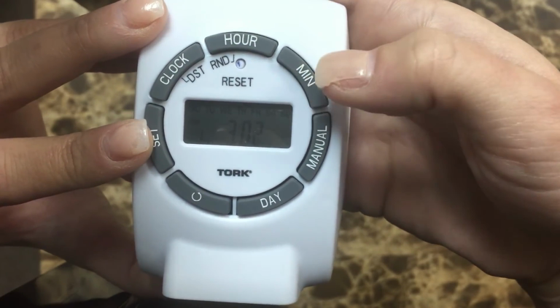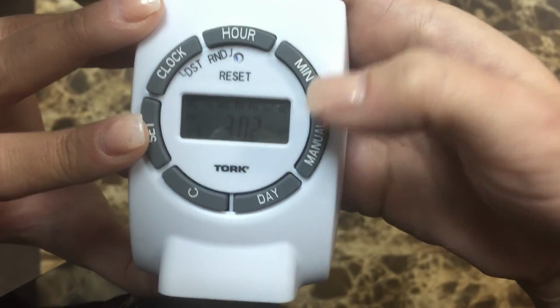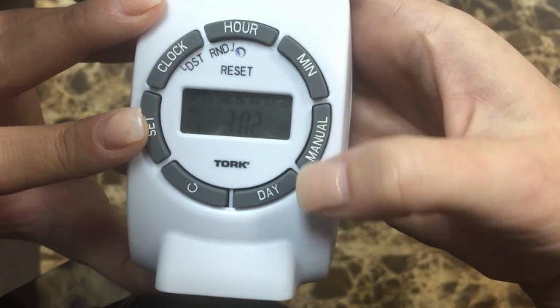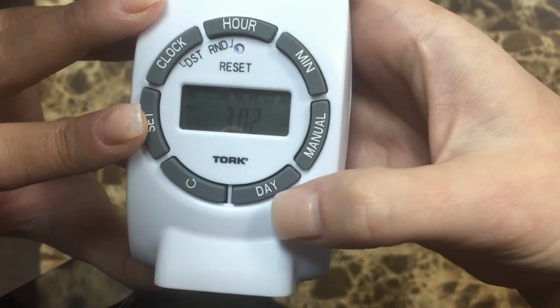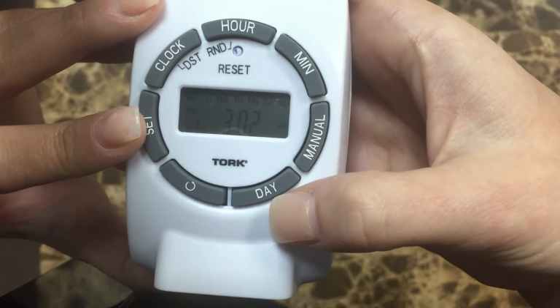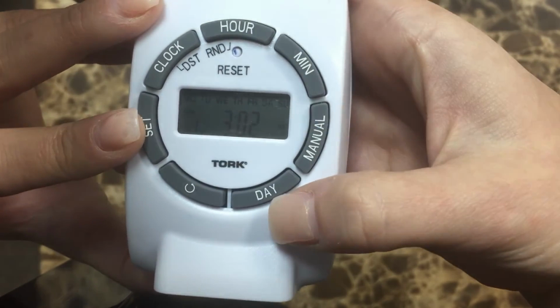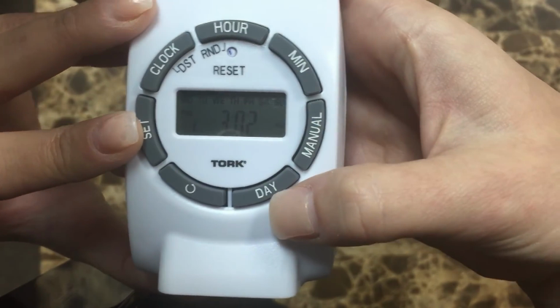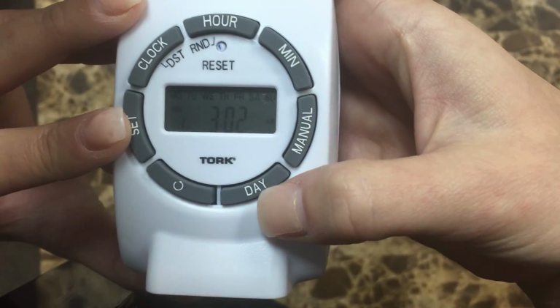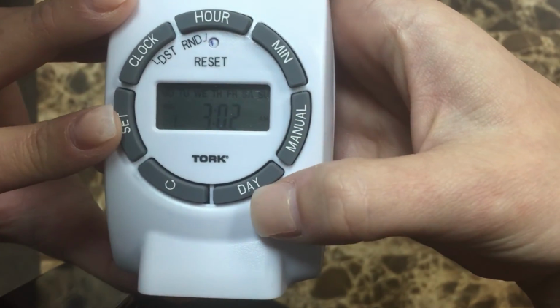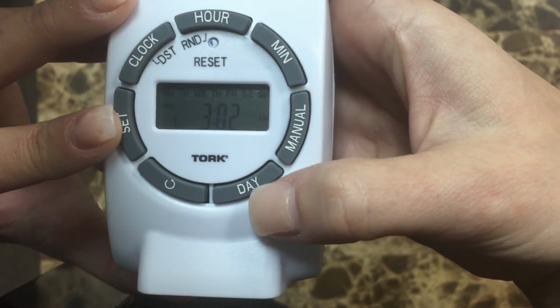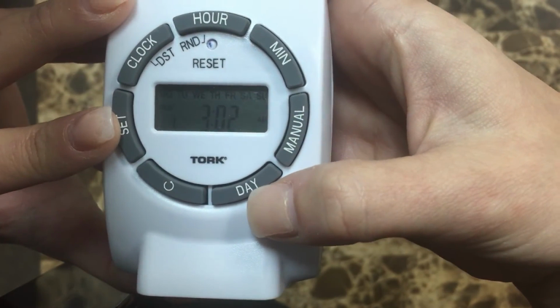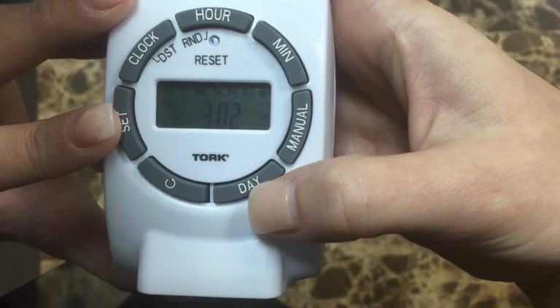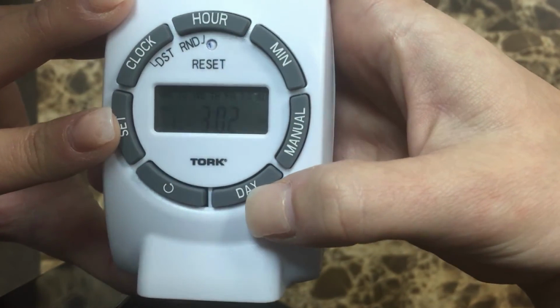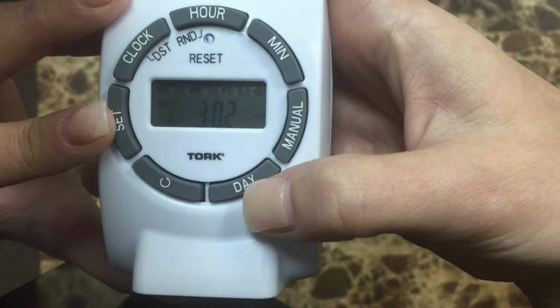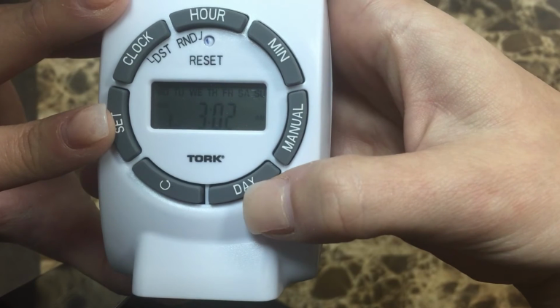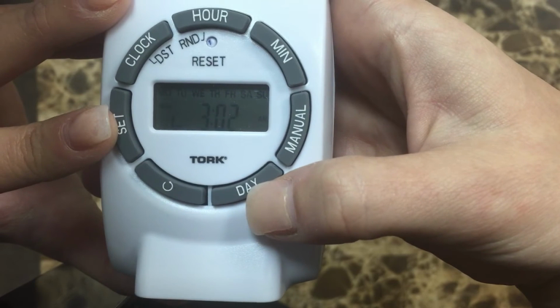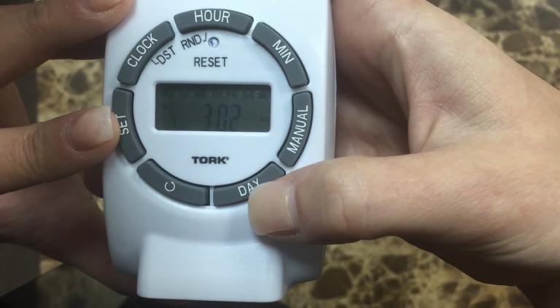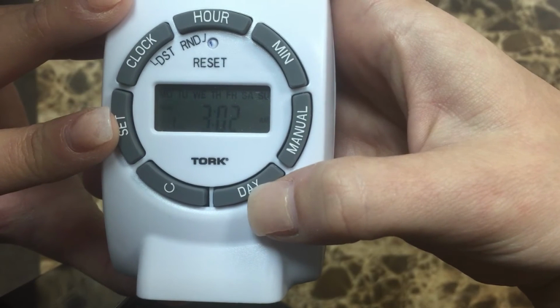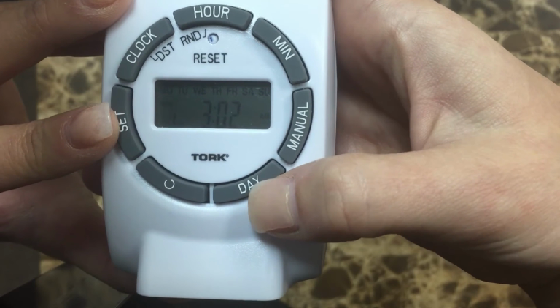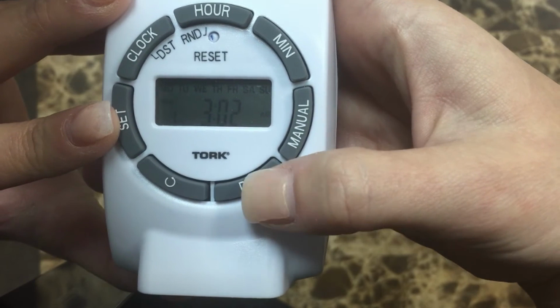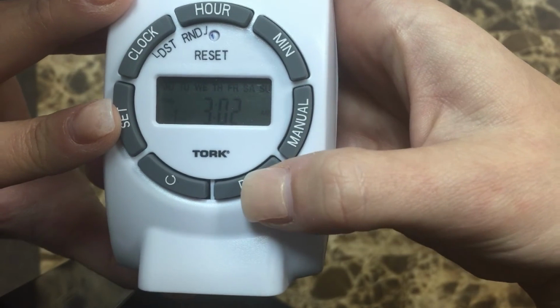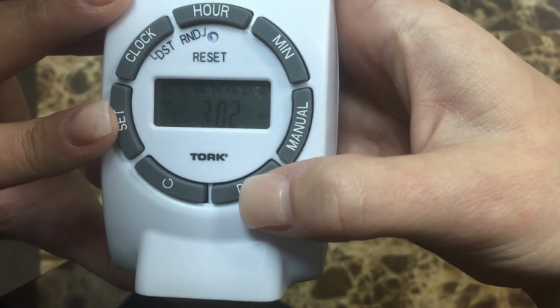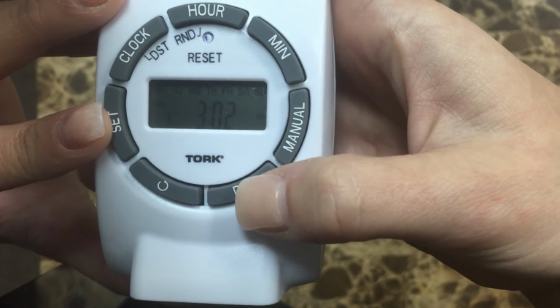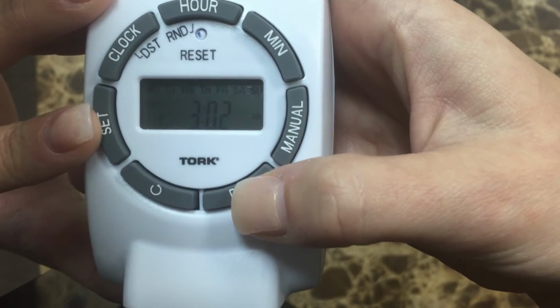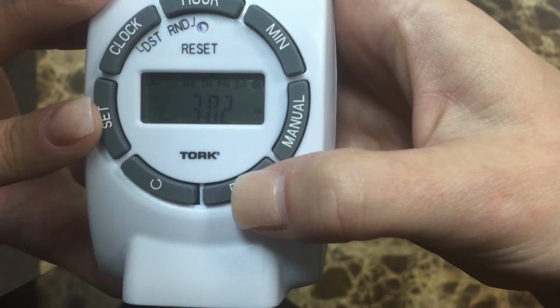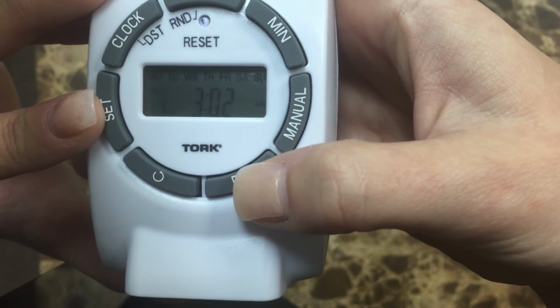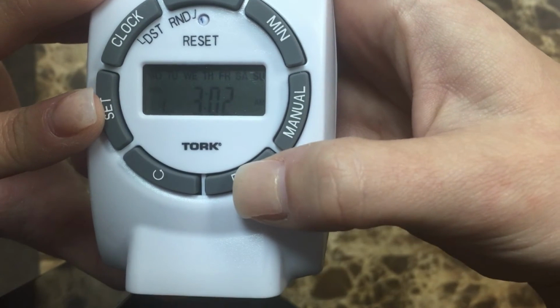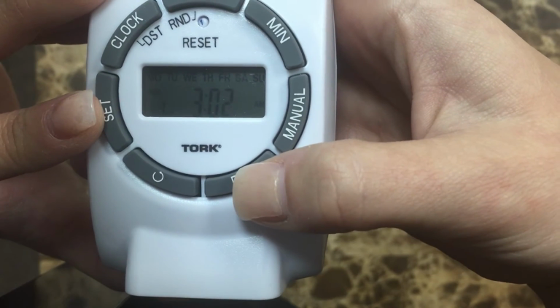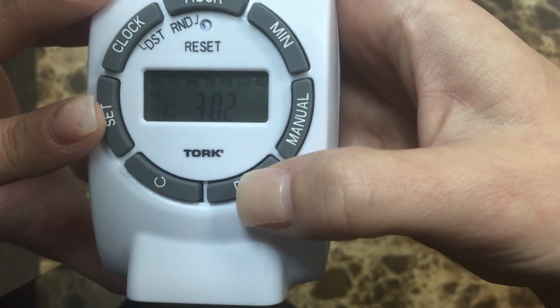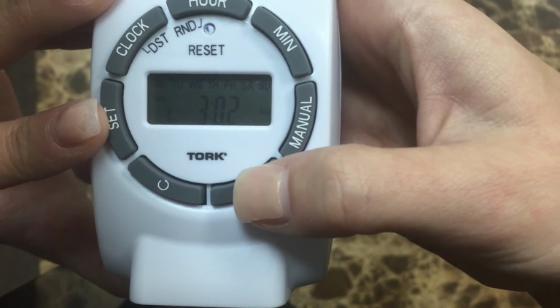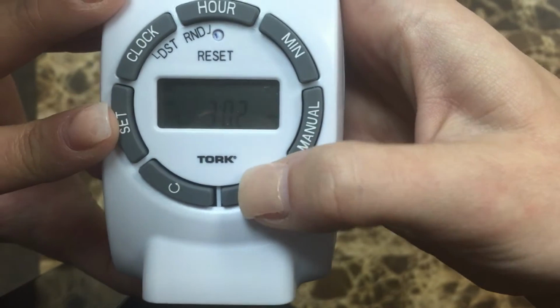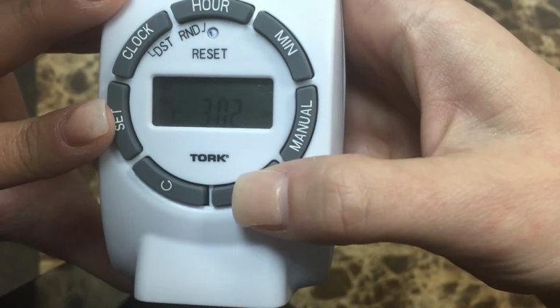You can also select the days that you would like to set the lights as well. You can do Monday through Sunday.